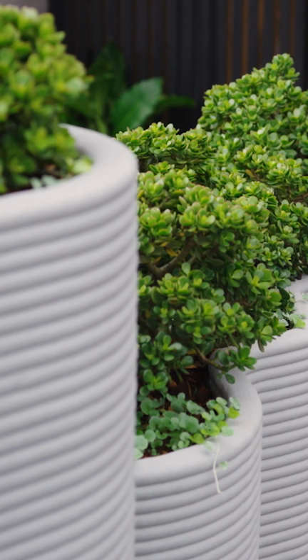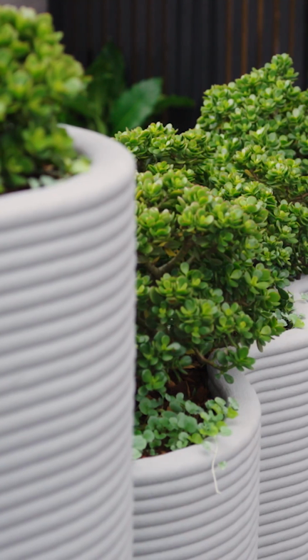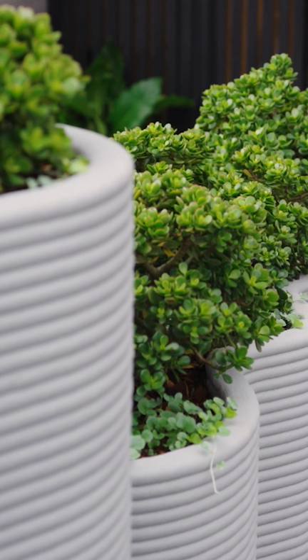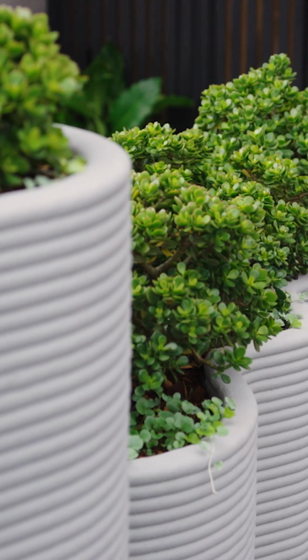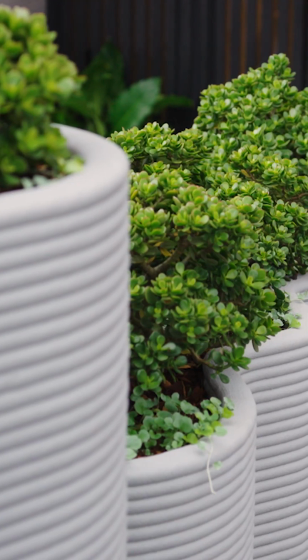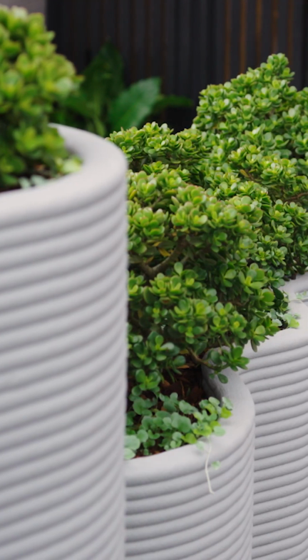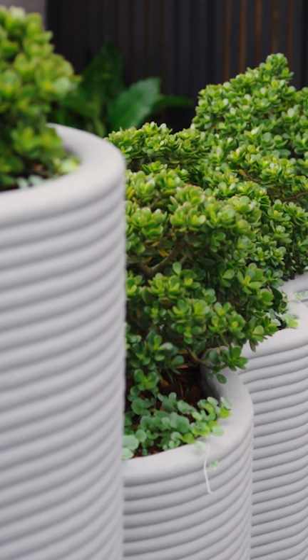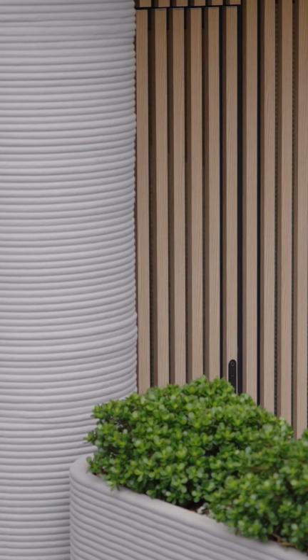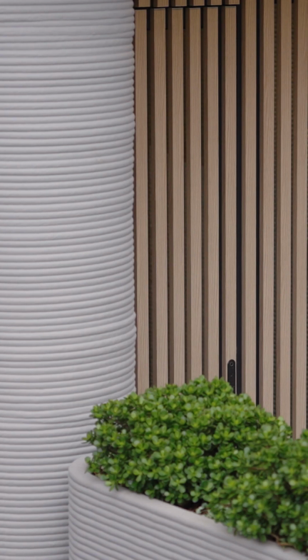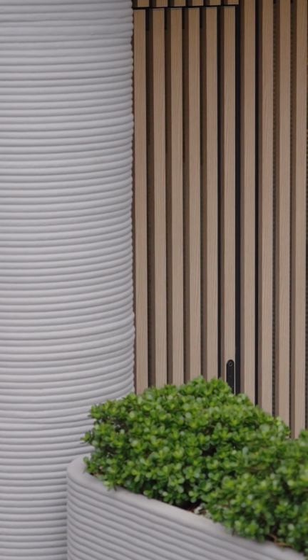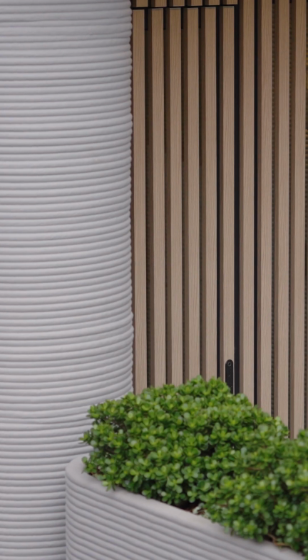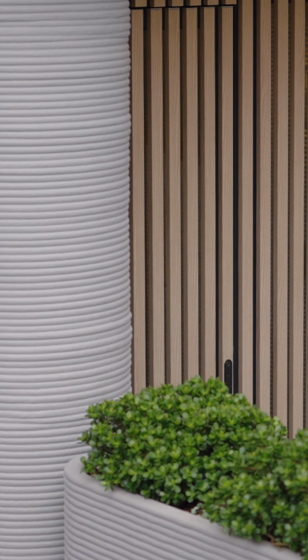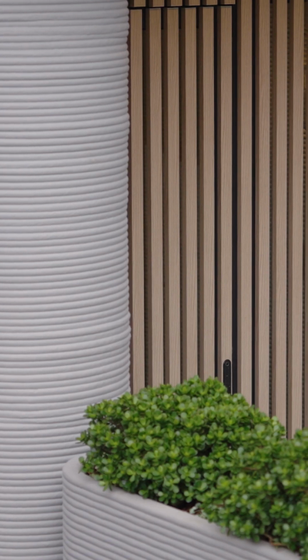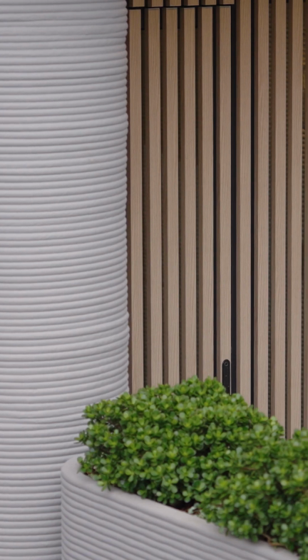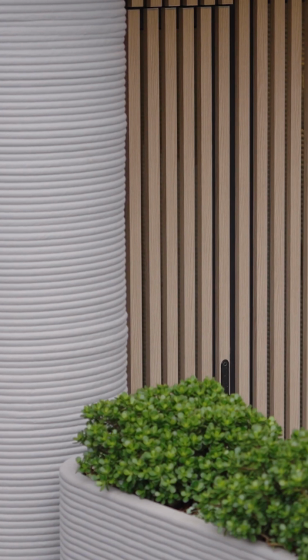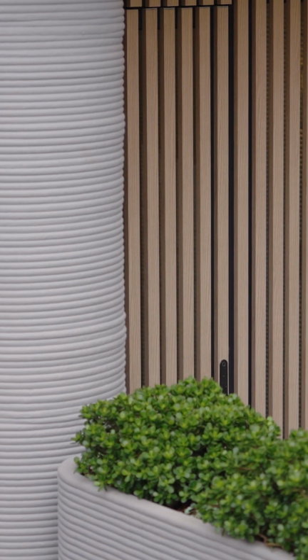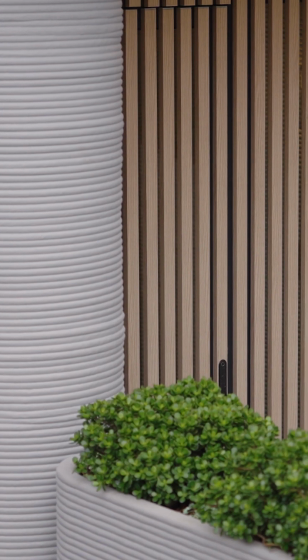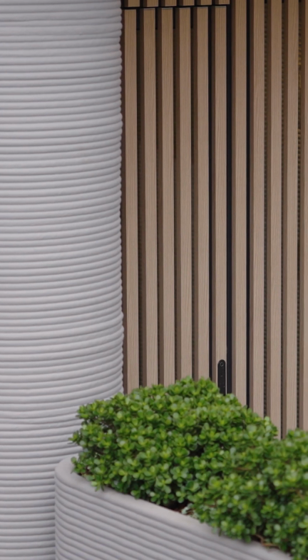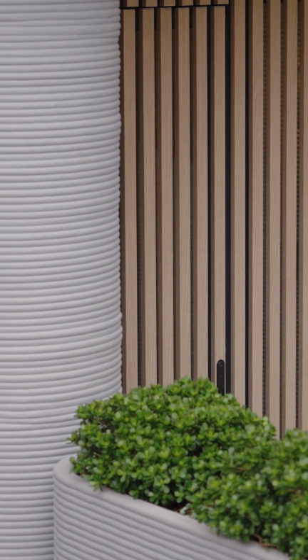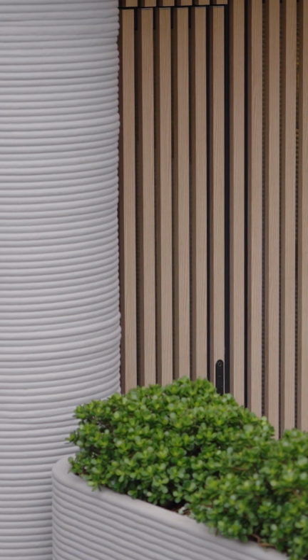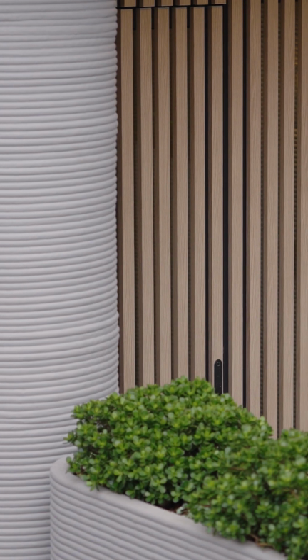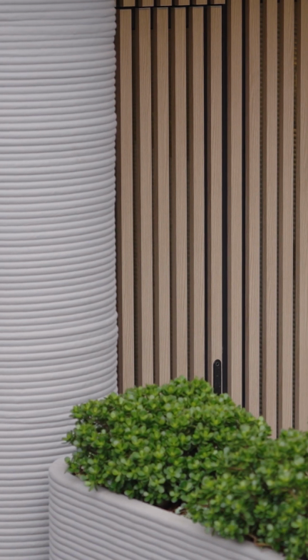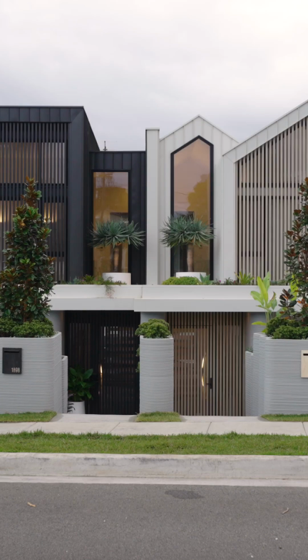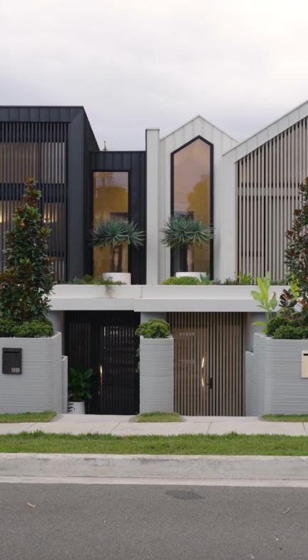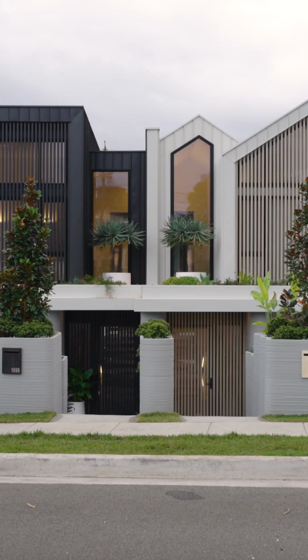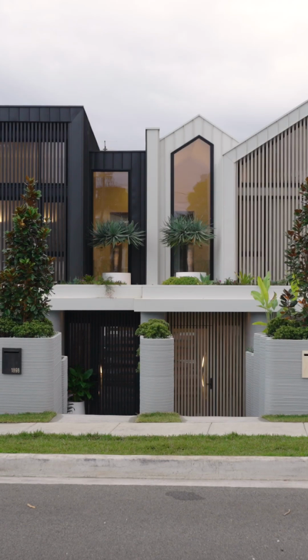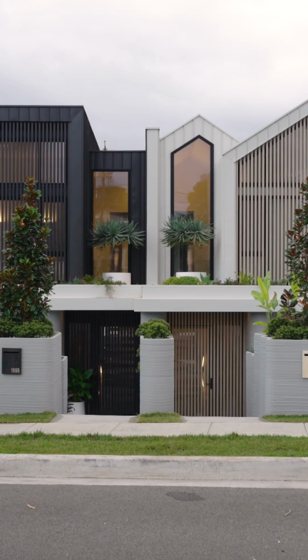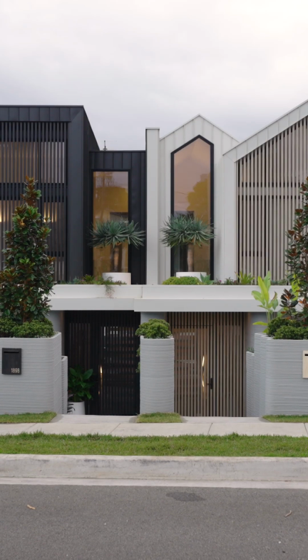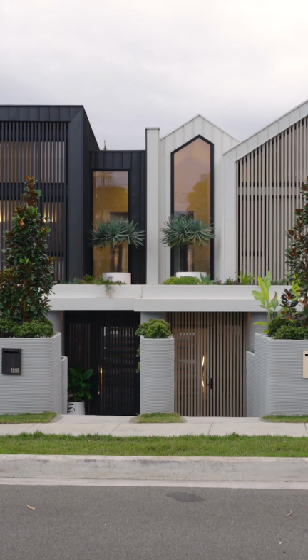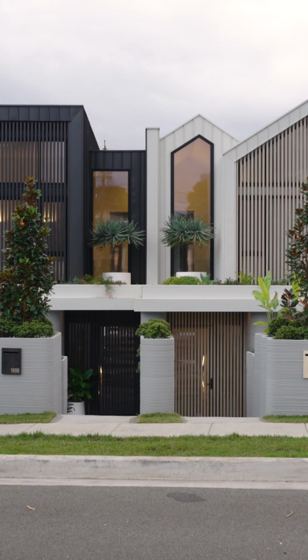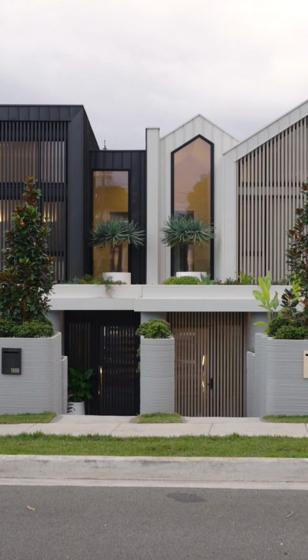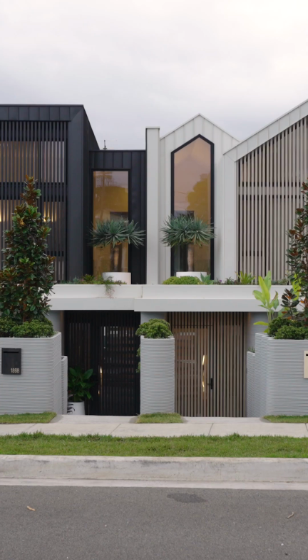This is the first 3D concrete printed home on scale in Australia and the Southern Hemisphere.